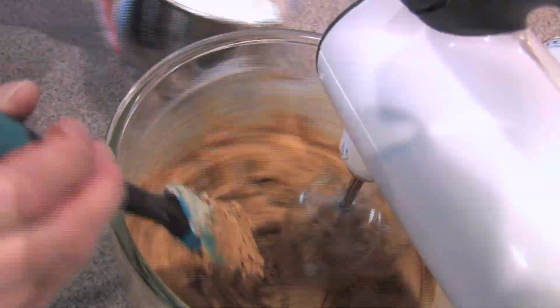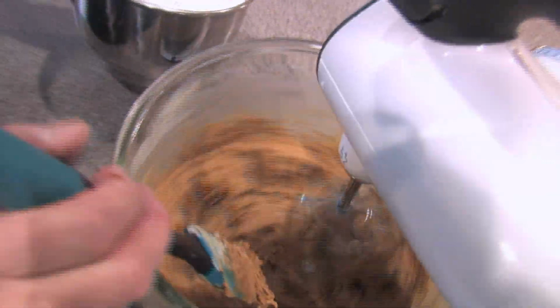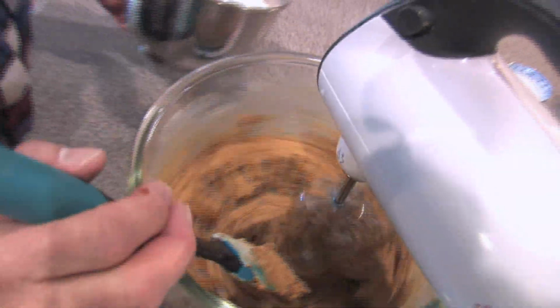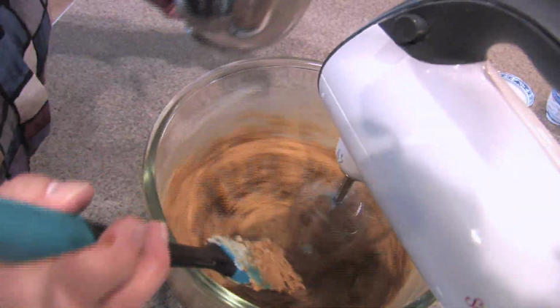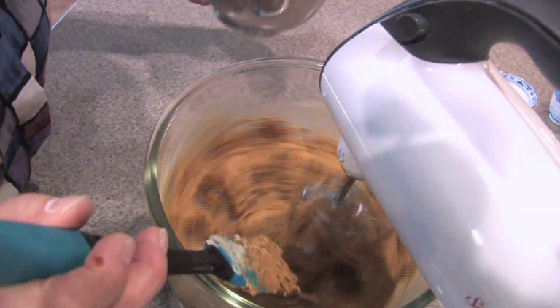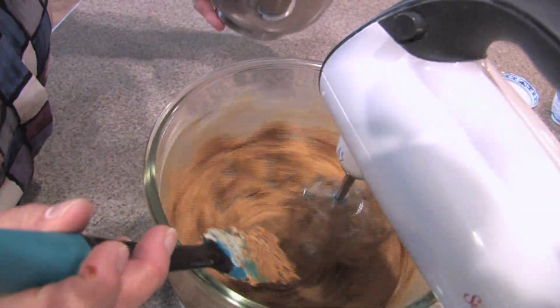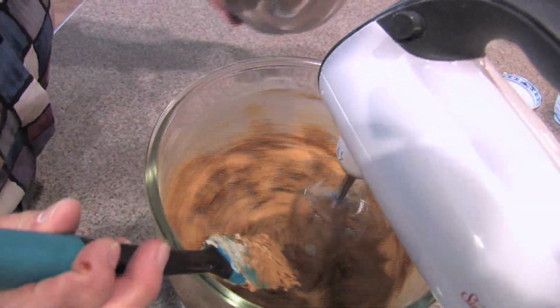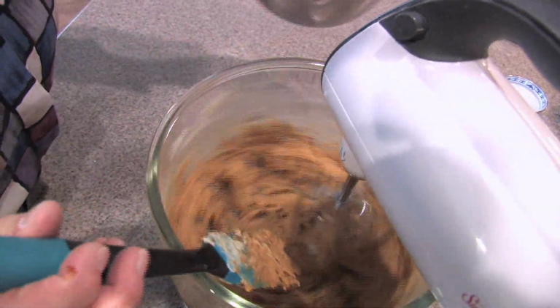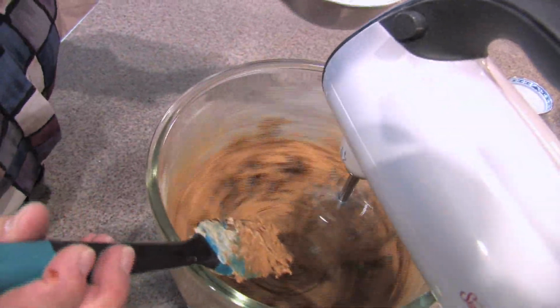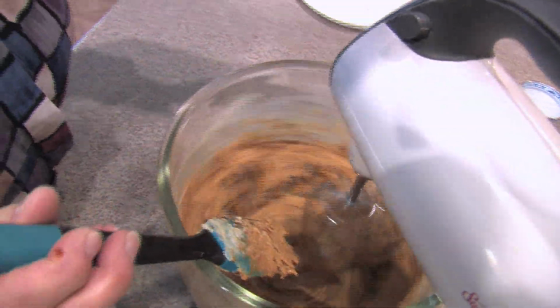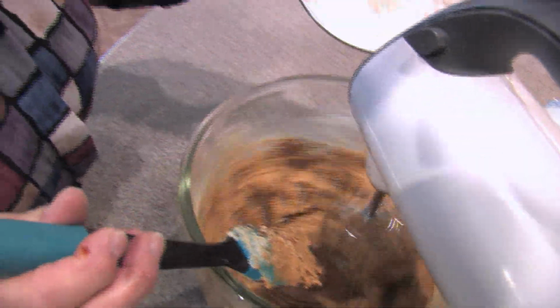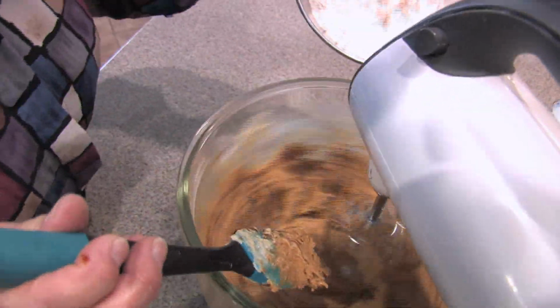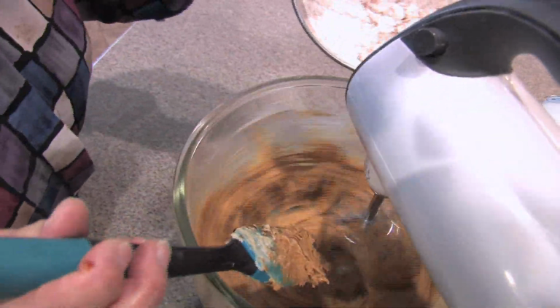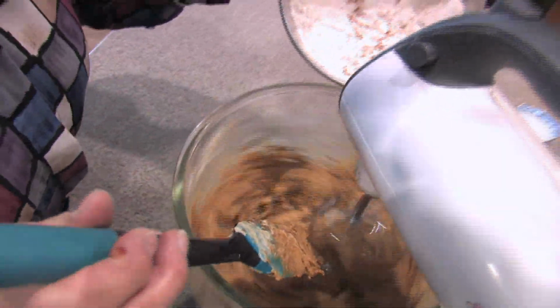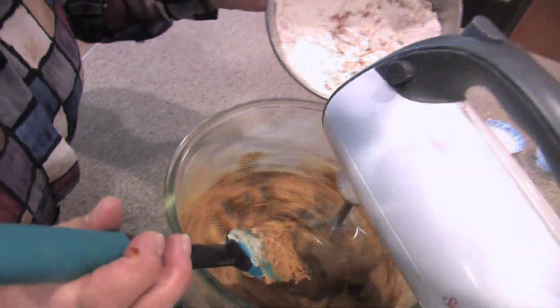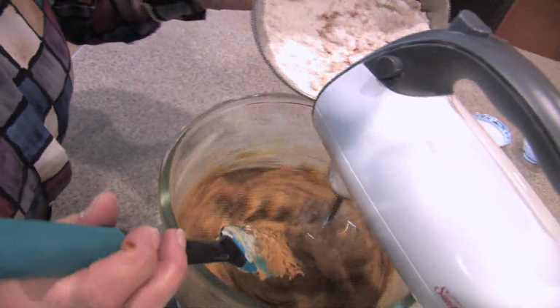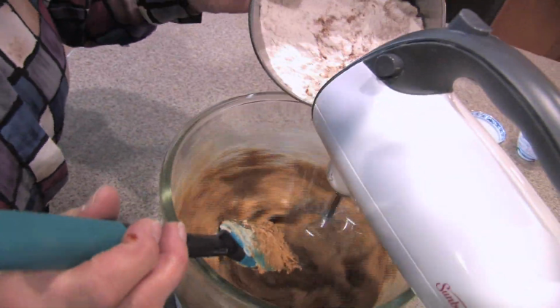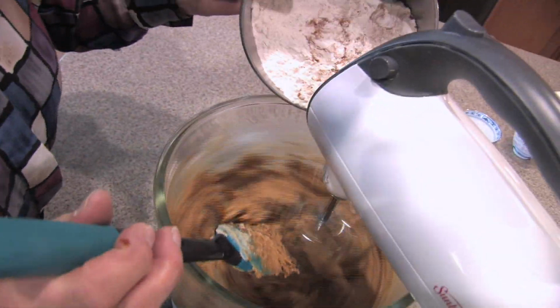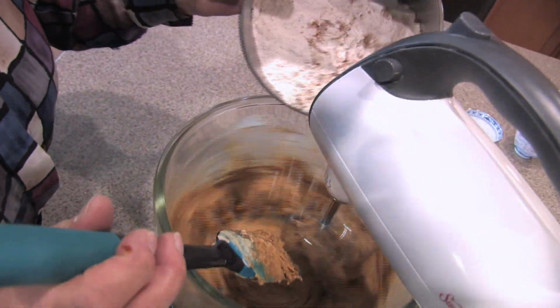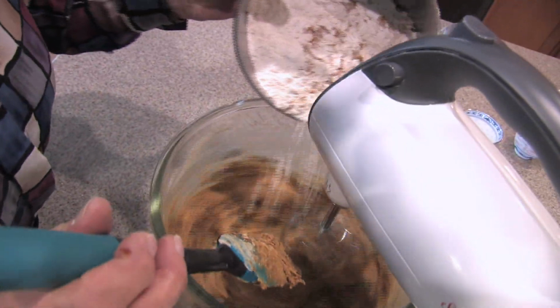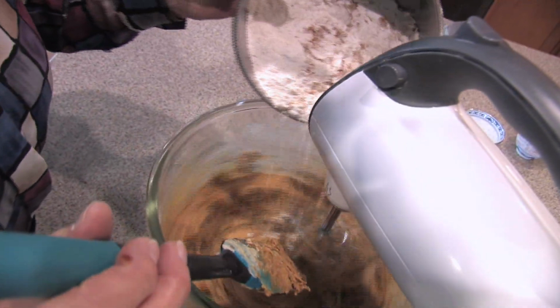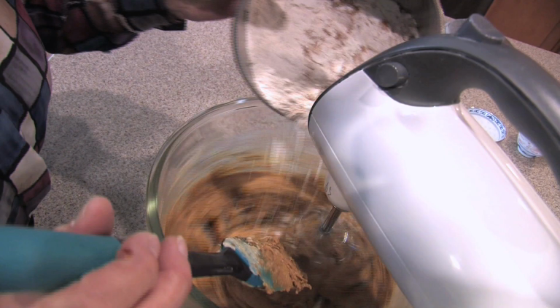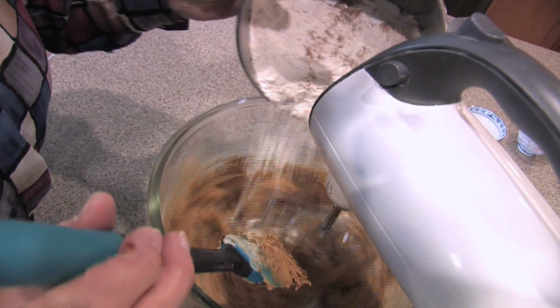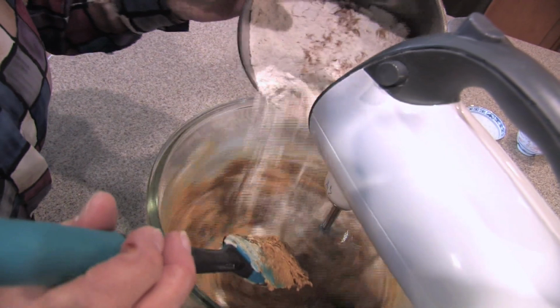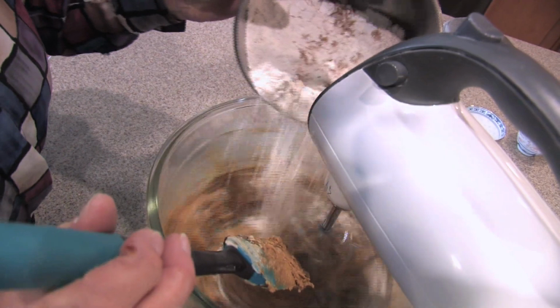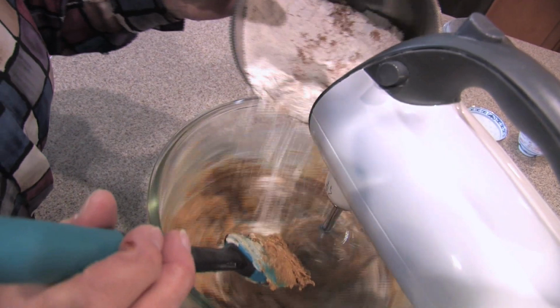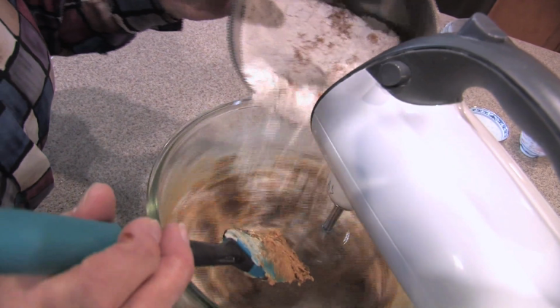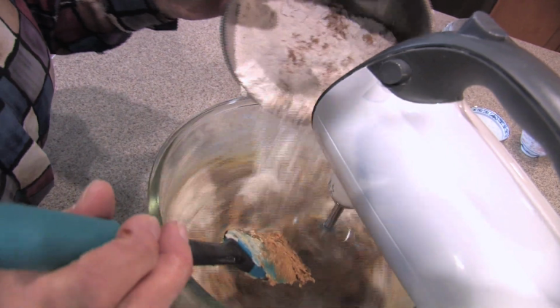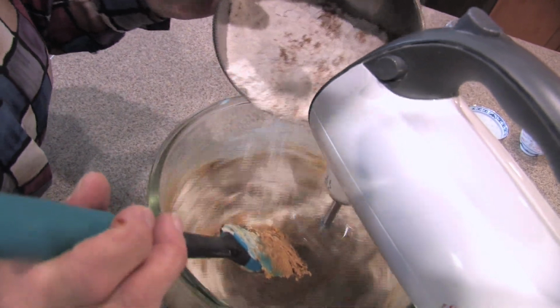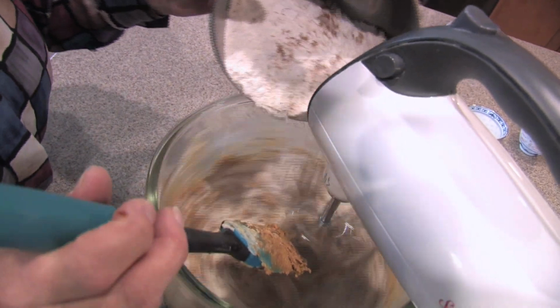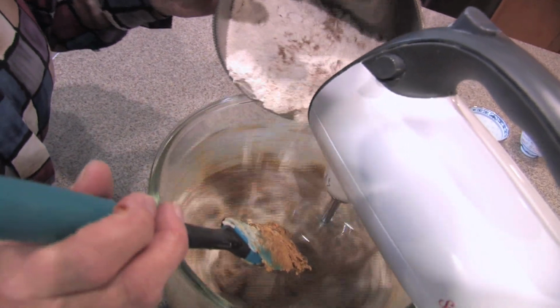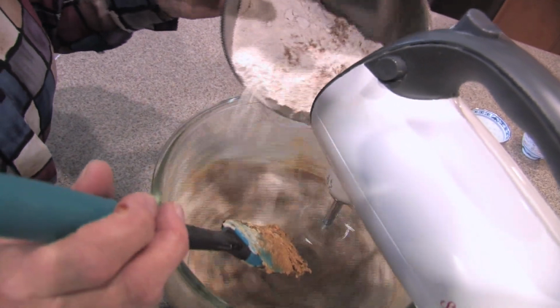Next, we're going to add our dry ingredients, just a little at a time.